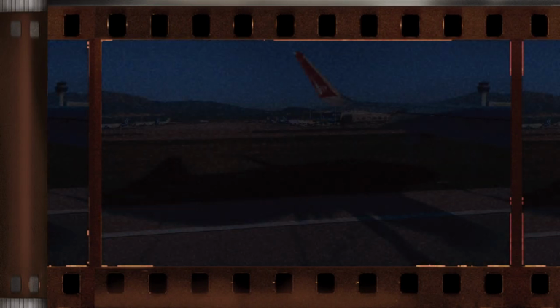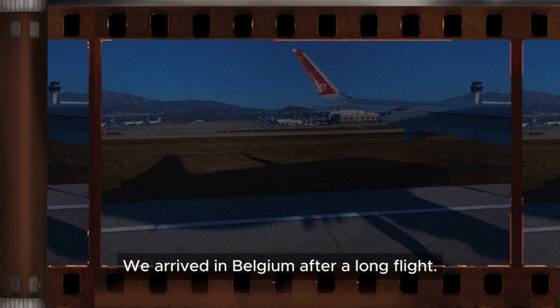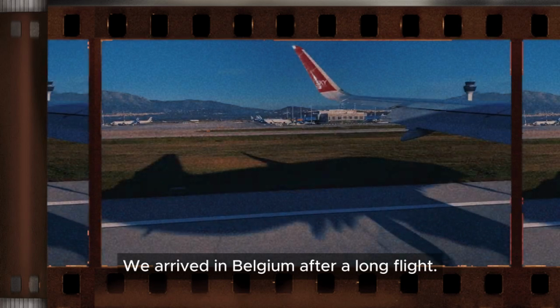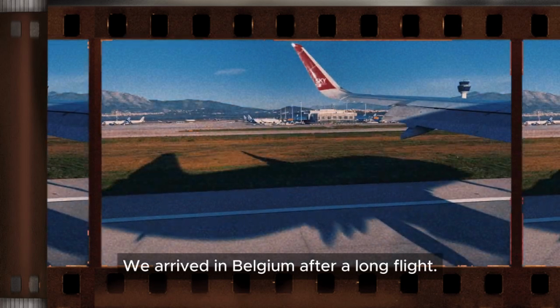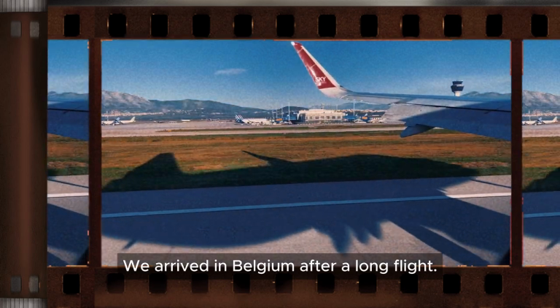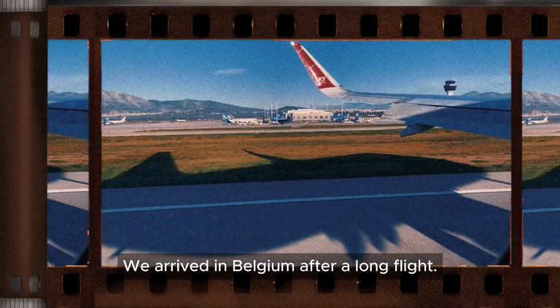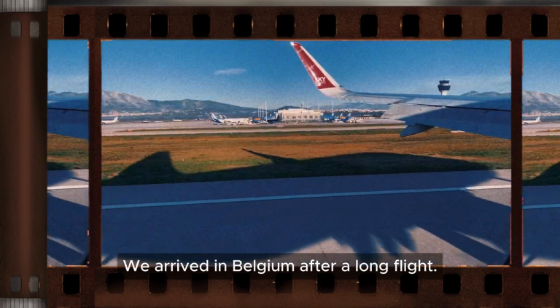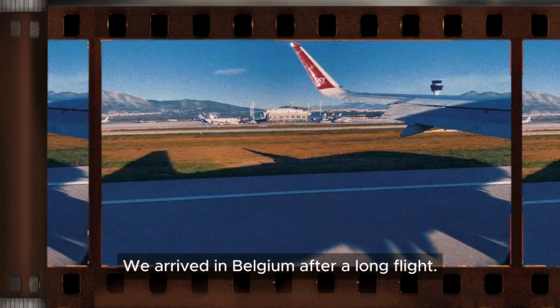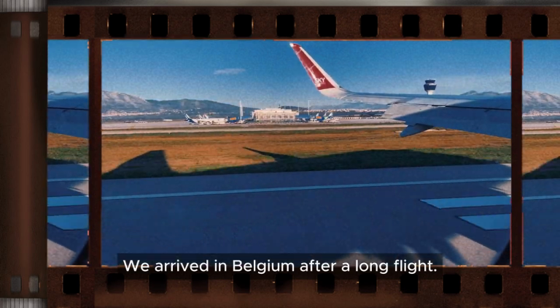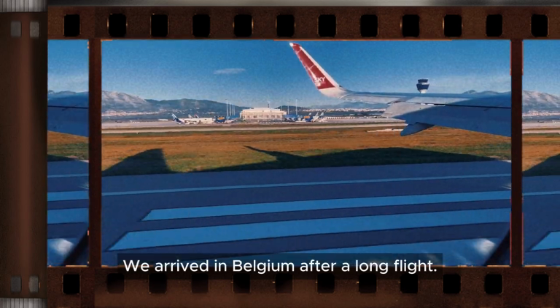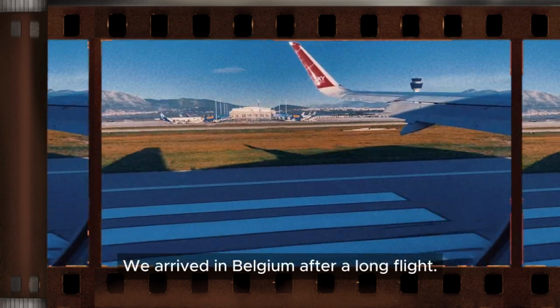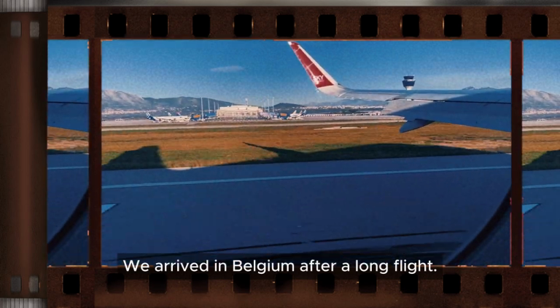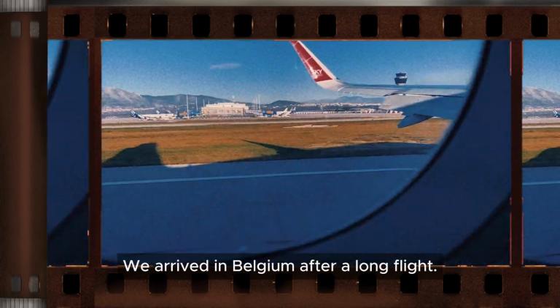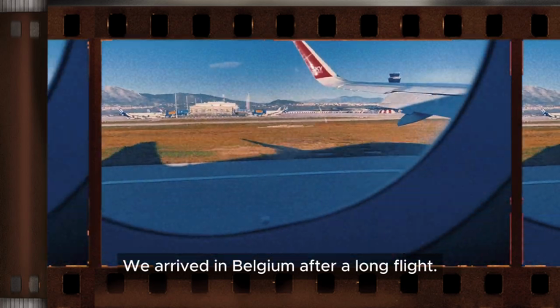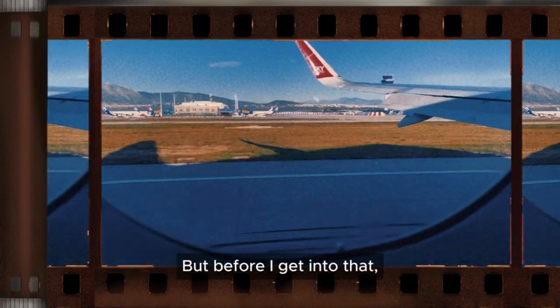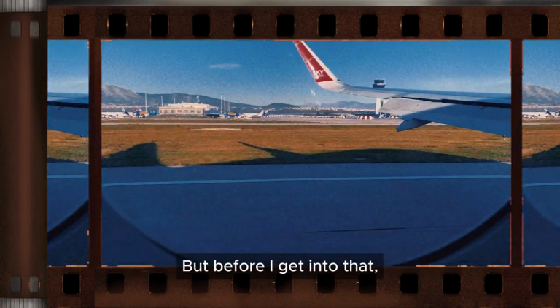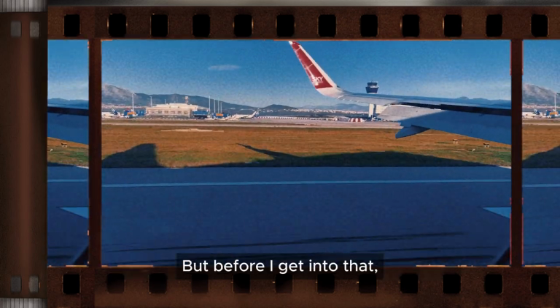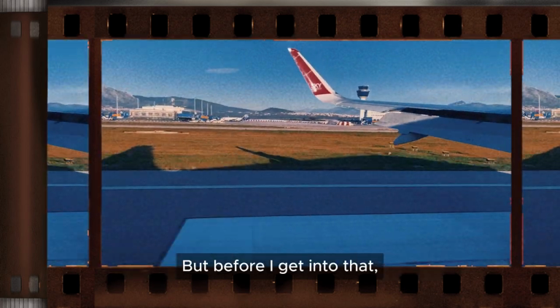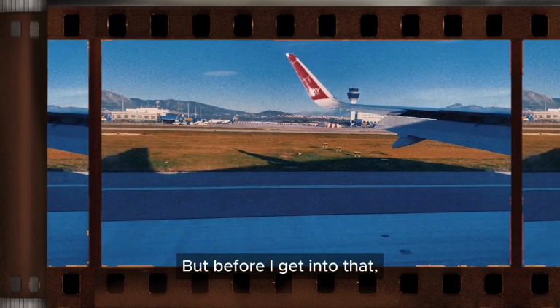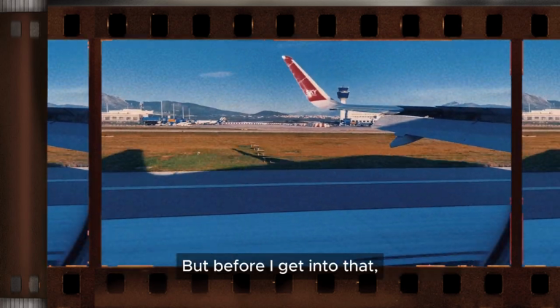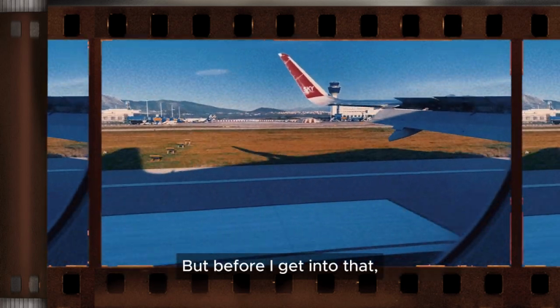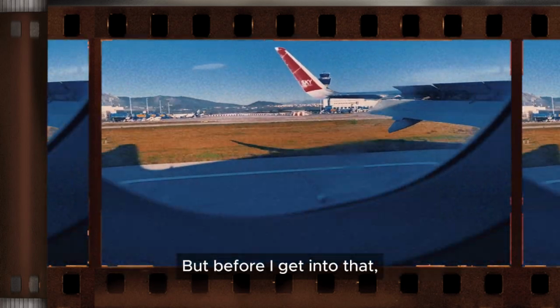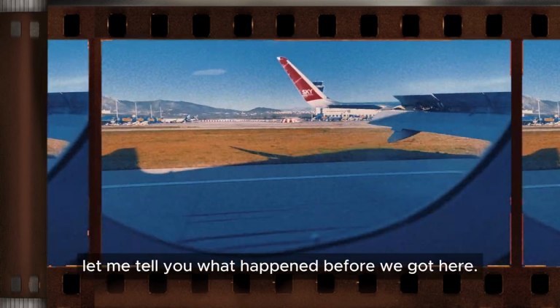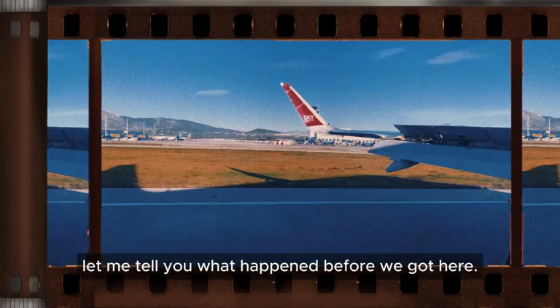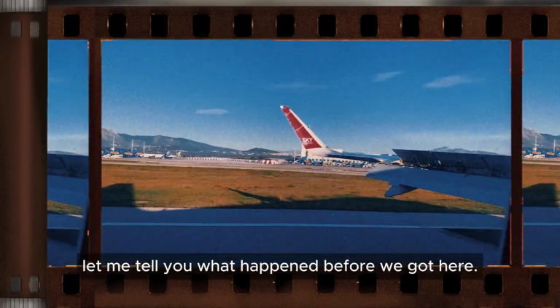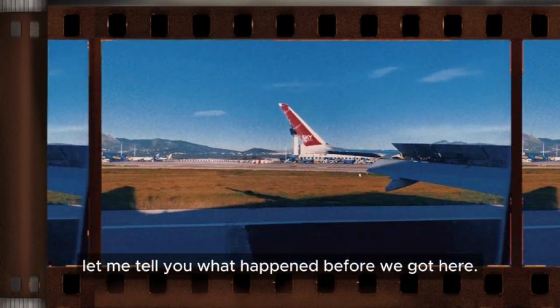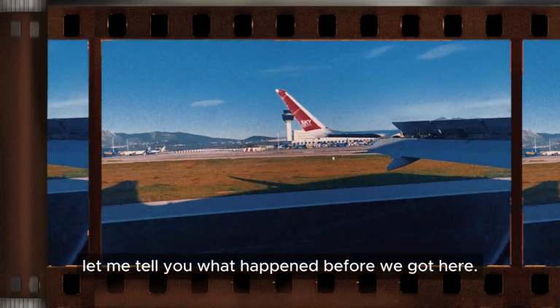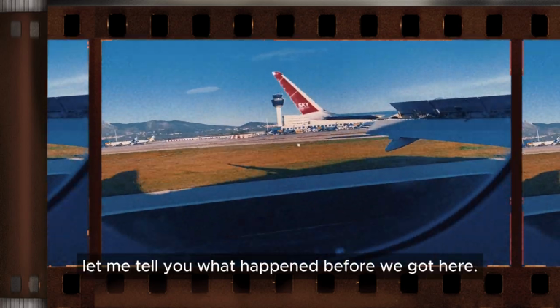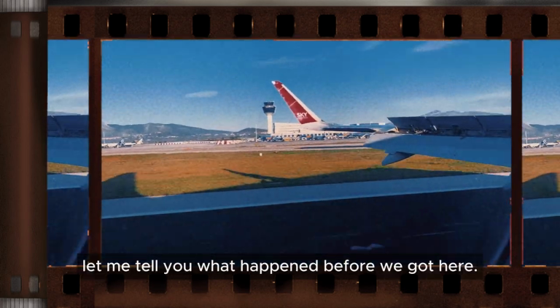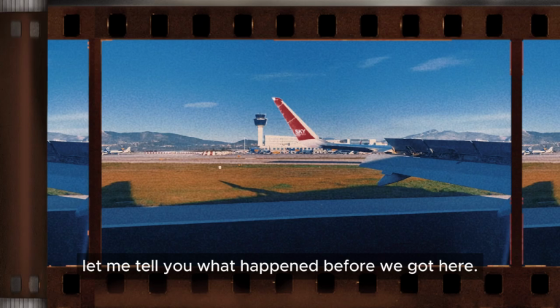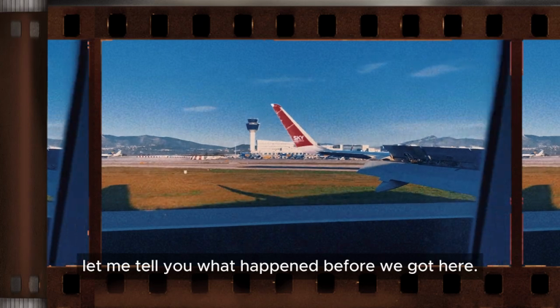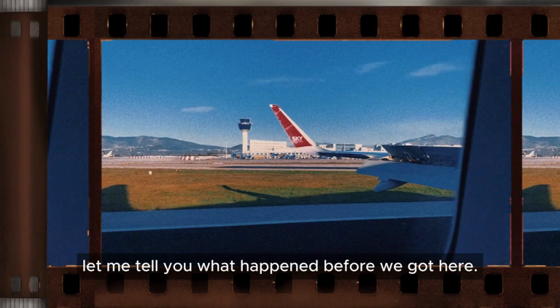We arrived in Belgium after a long flight, but before I get into that, let me tell you what happened before we got here.